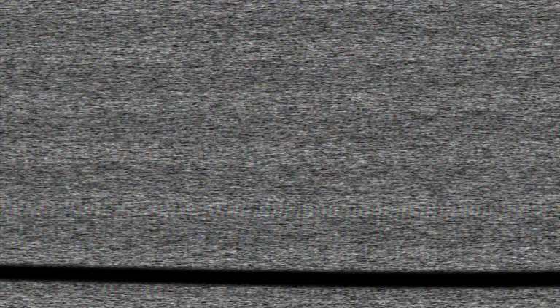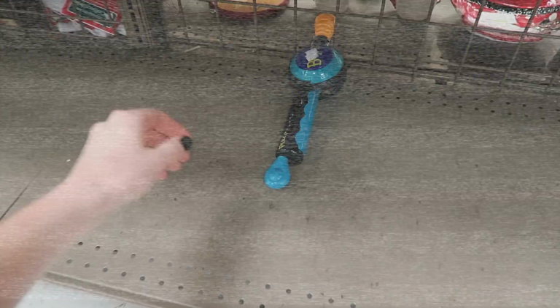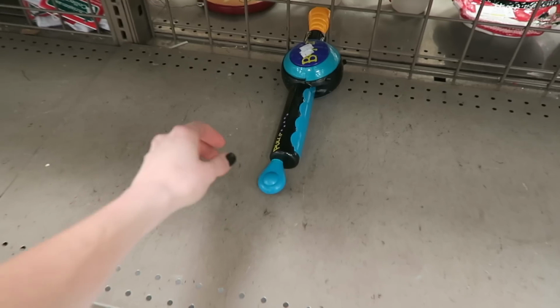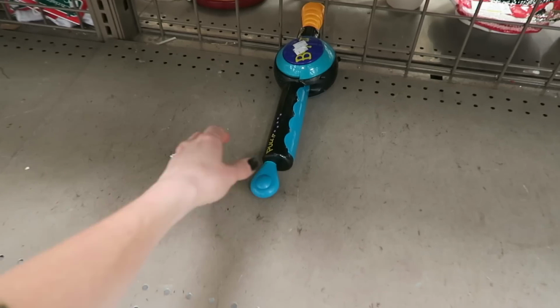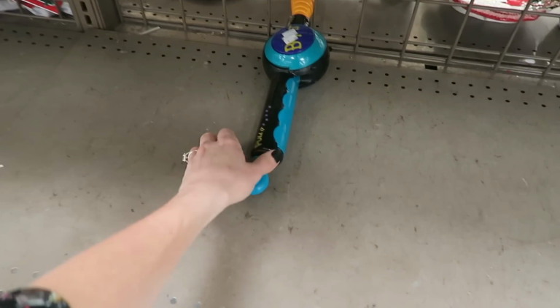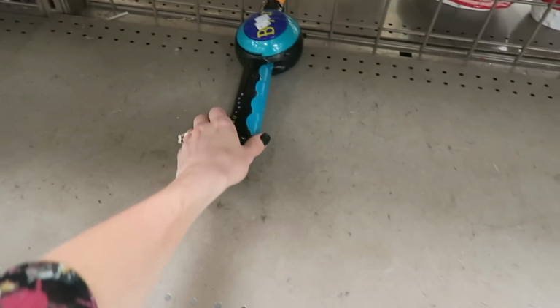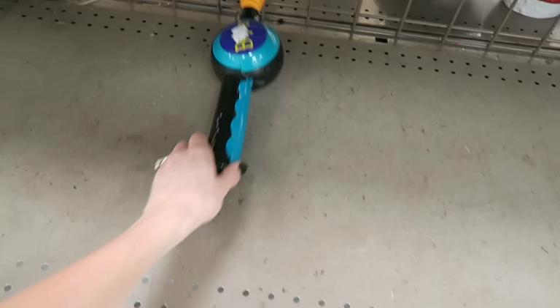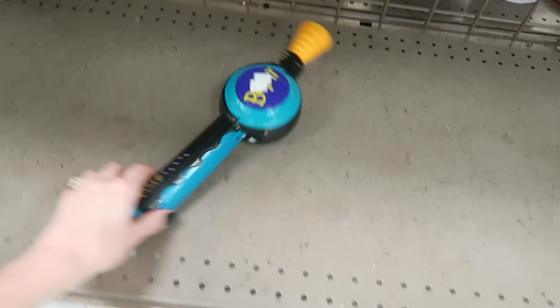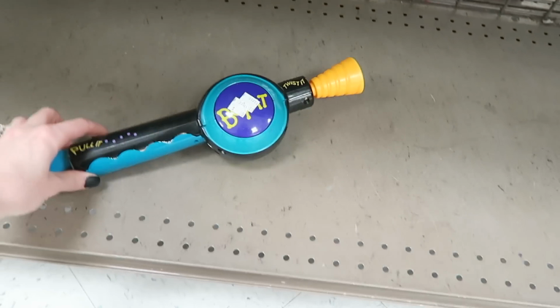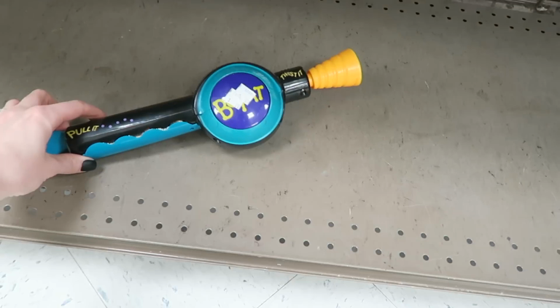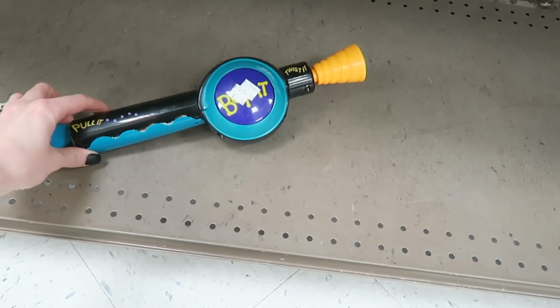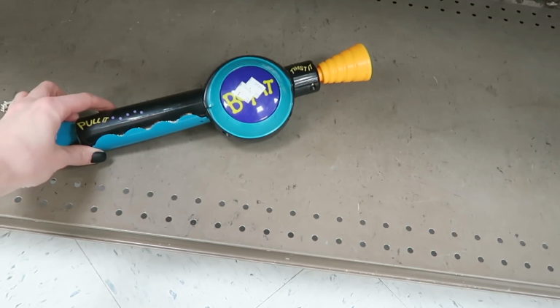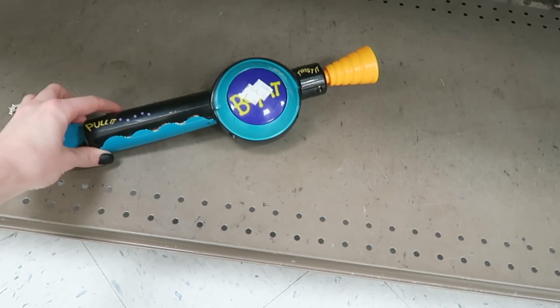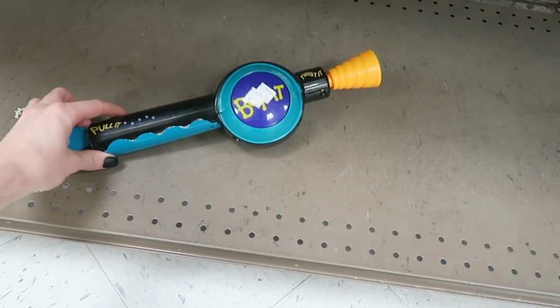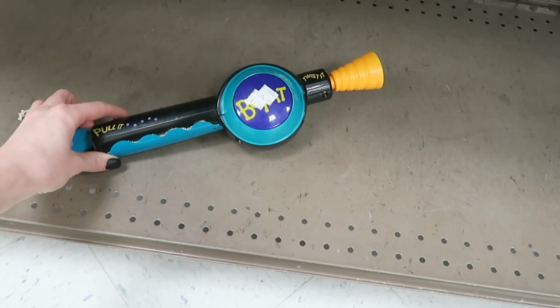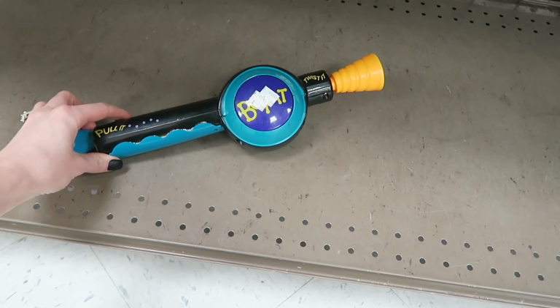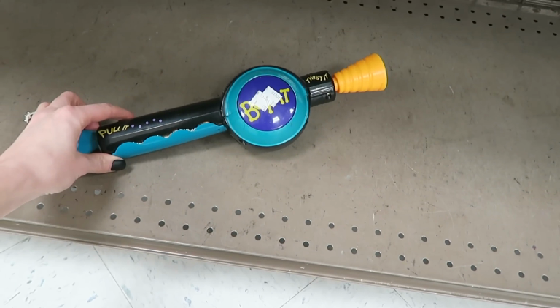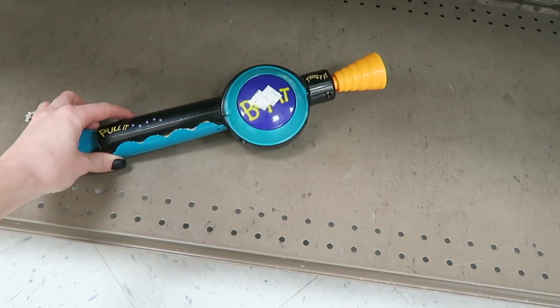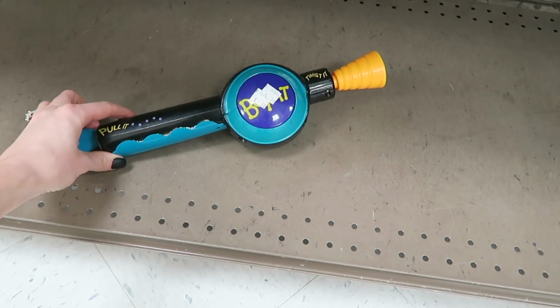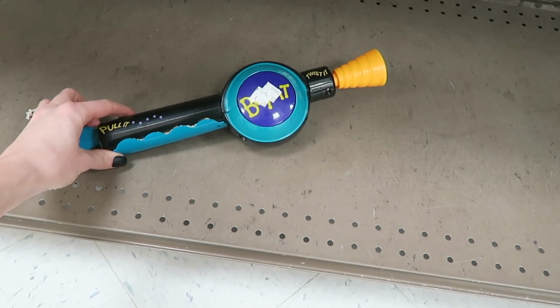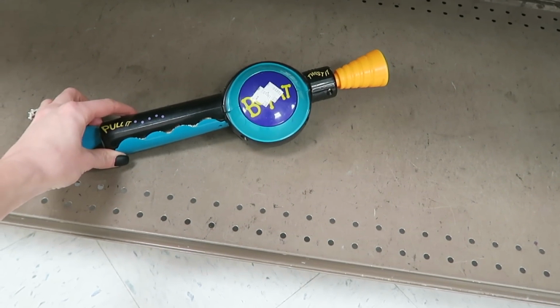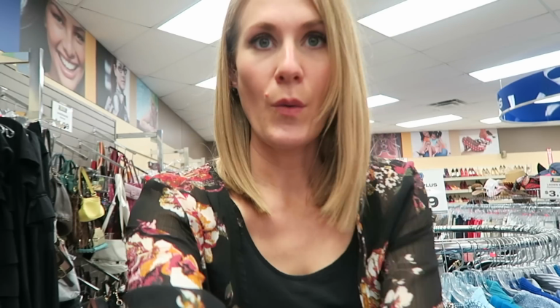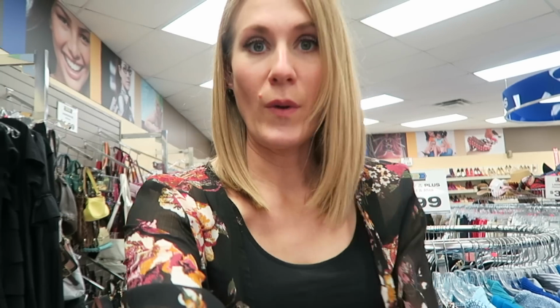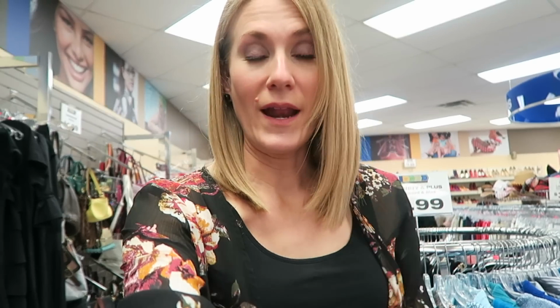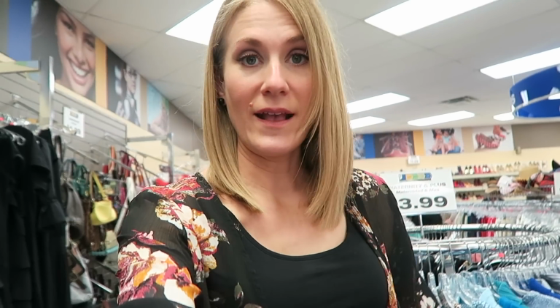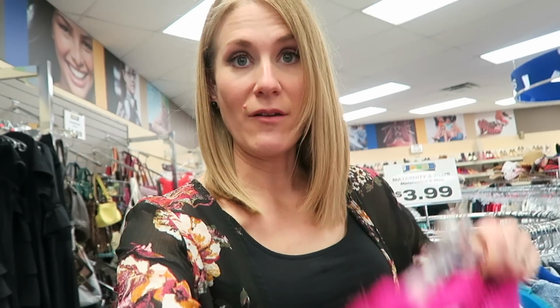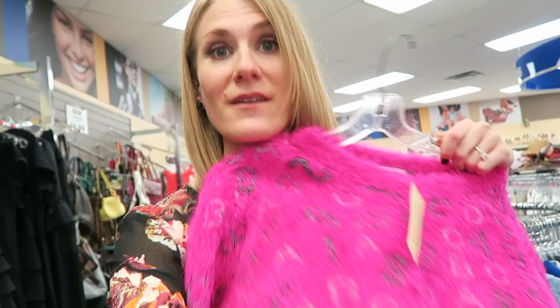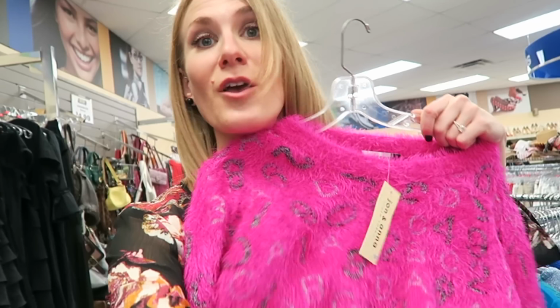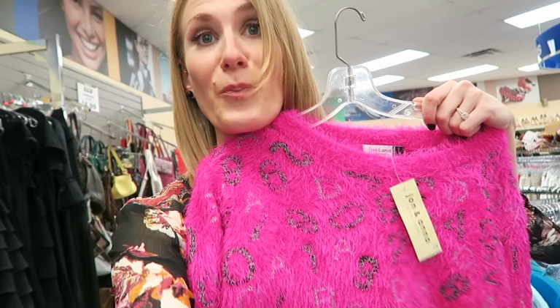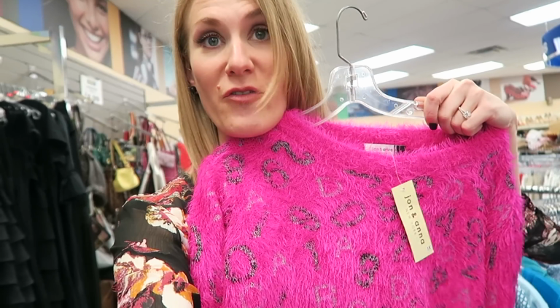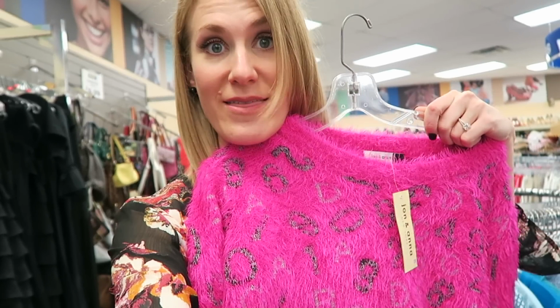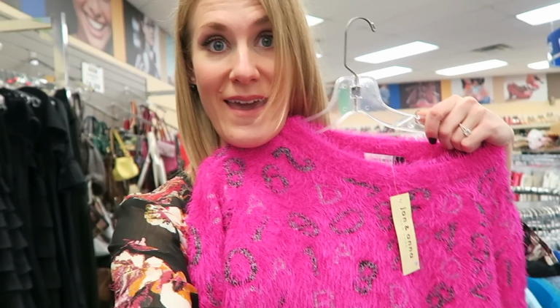You guys, it's a Bop It! This is bringing back so many memories. Wait — I think I found it, the perfect thing.